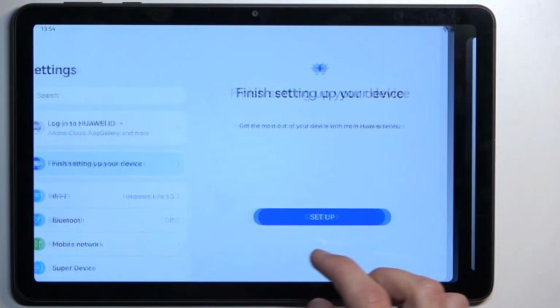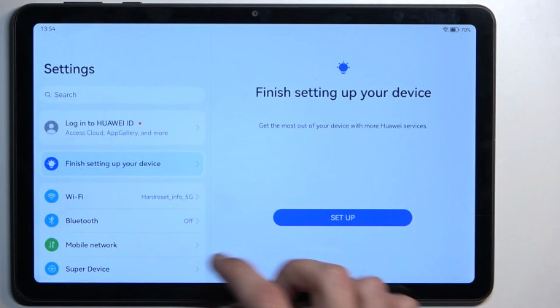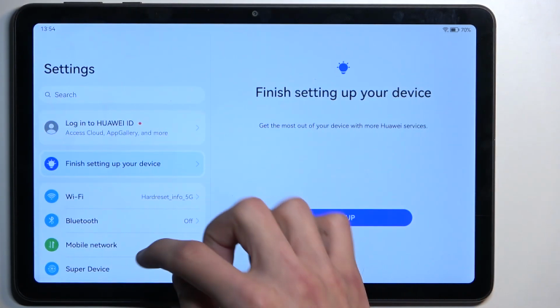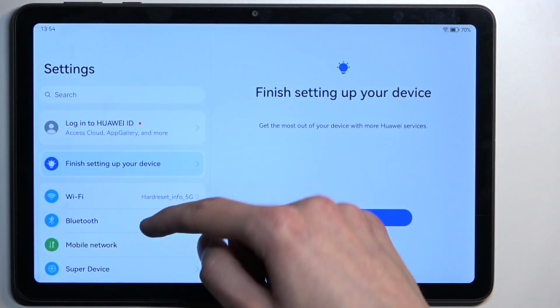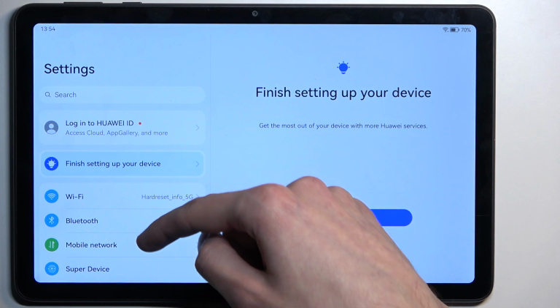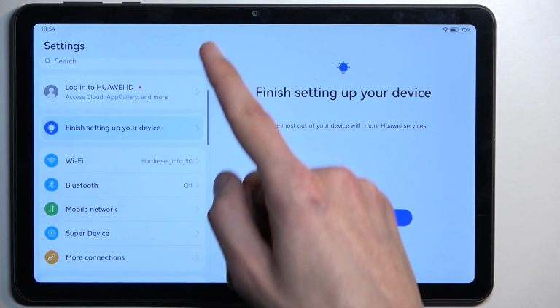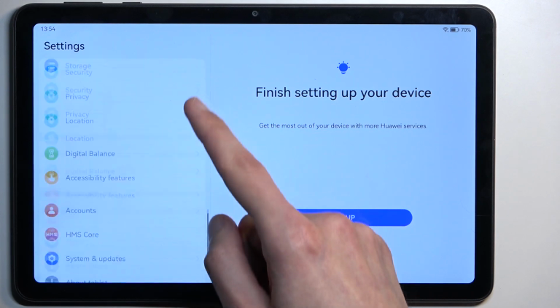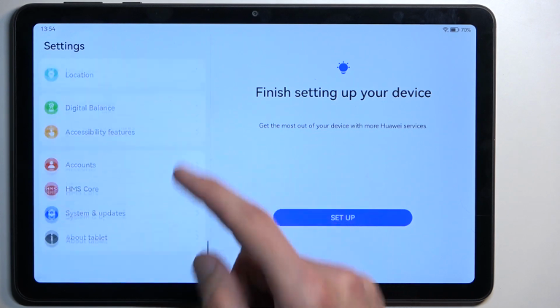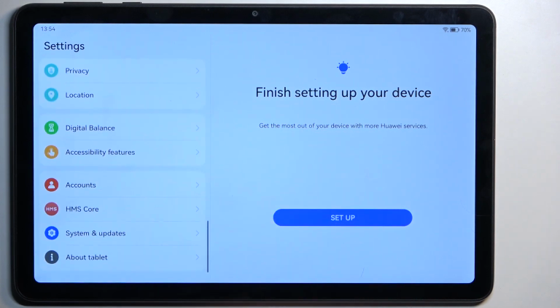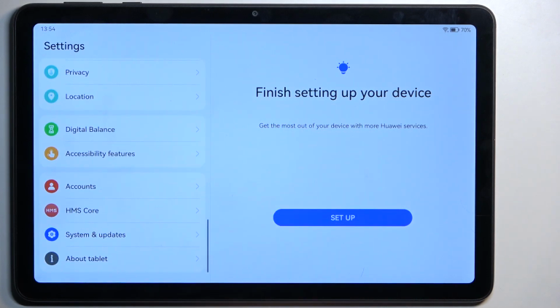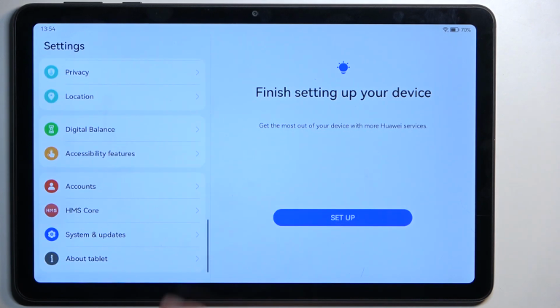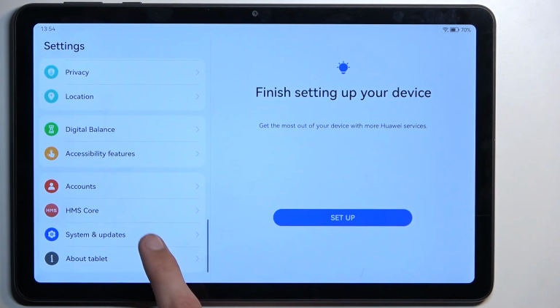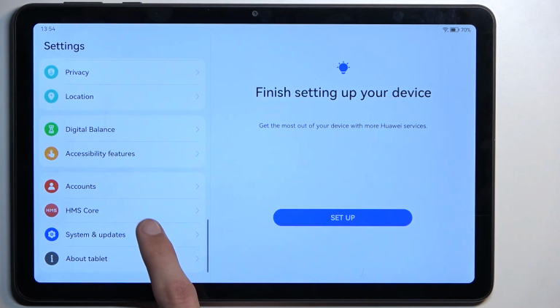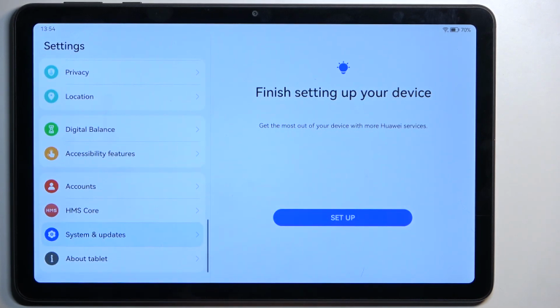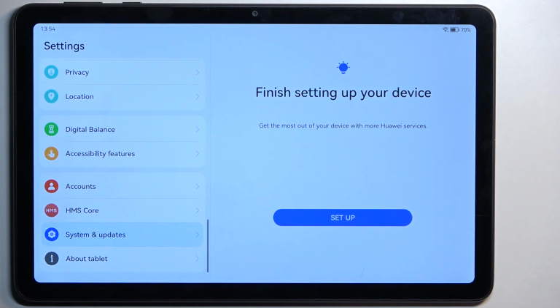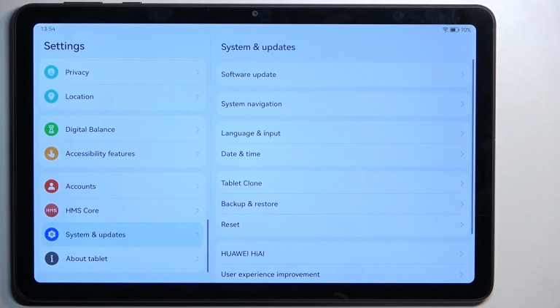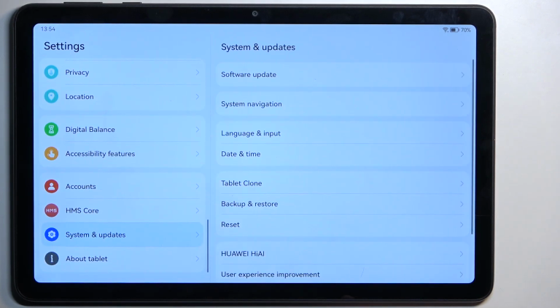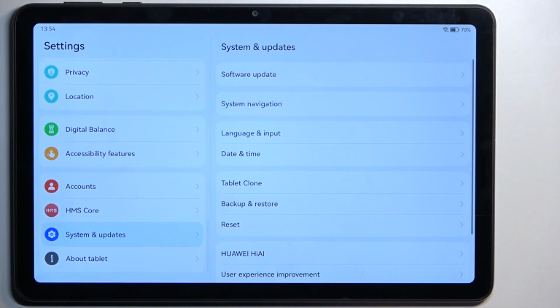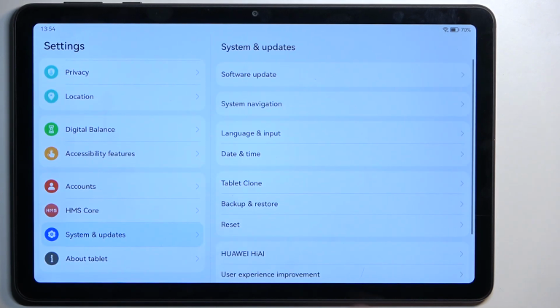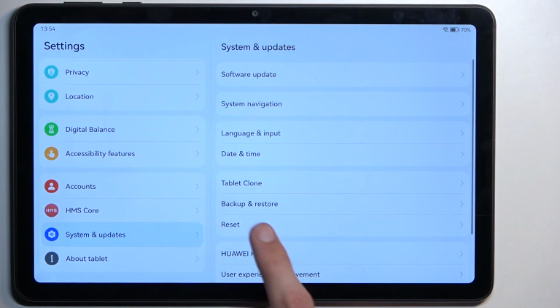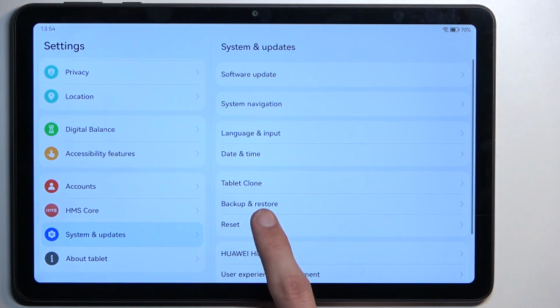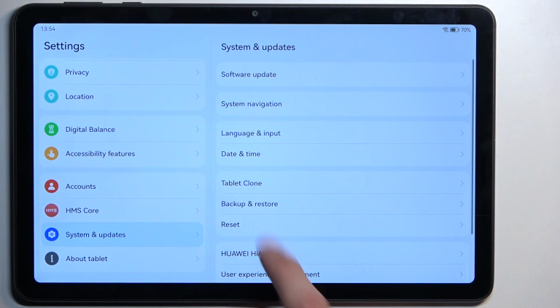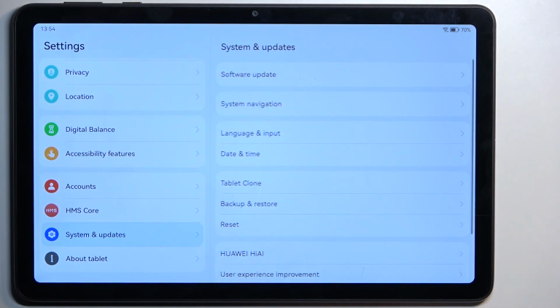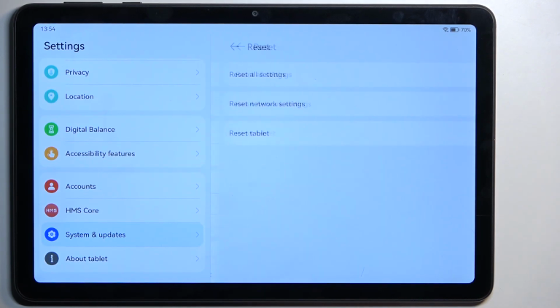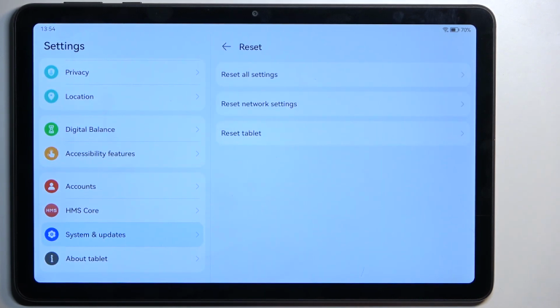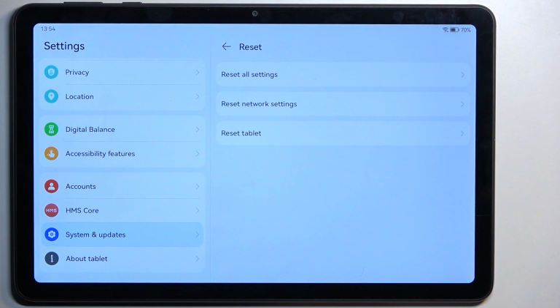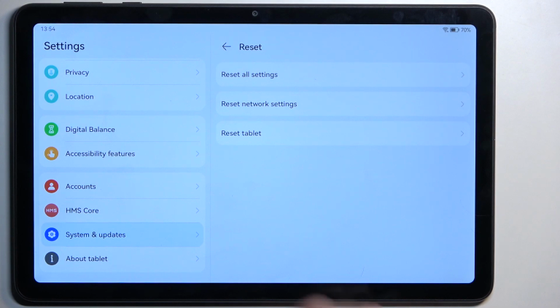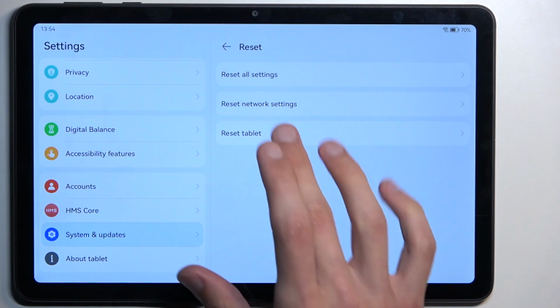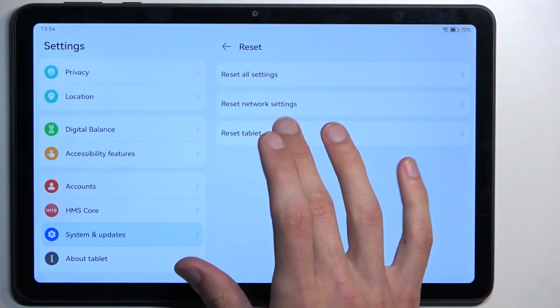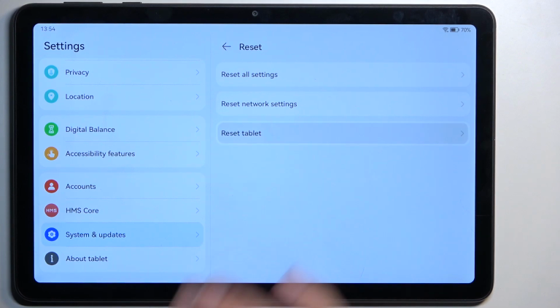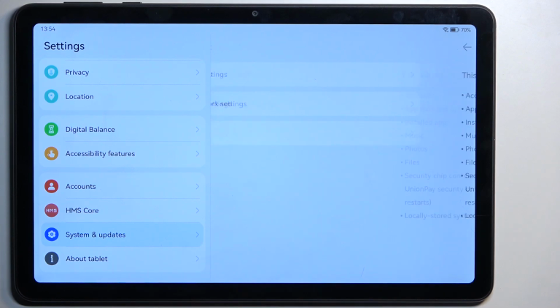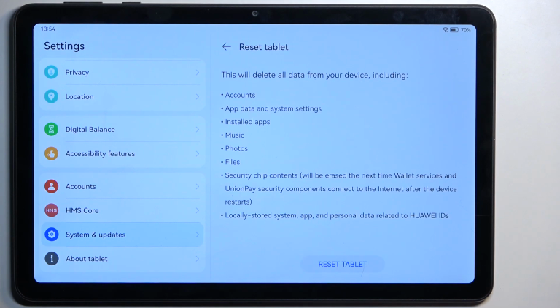From here we're going to scroll down to System and Update, then Reset, and then Reset Tablet.